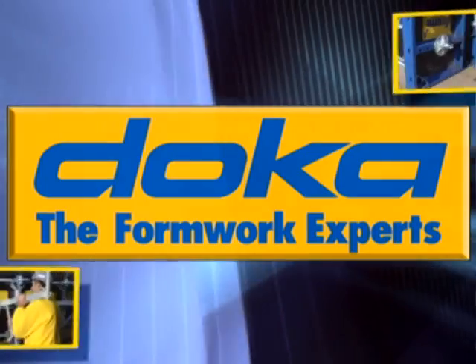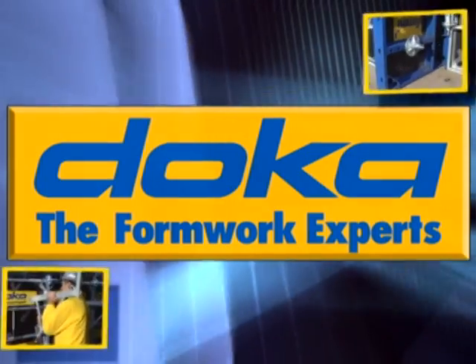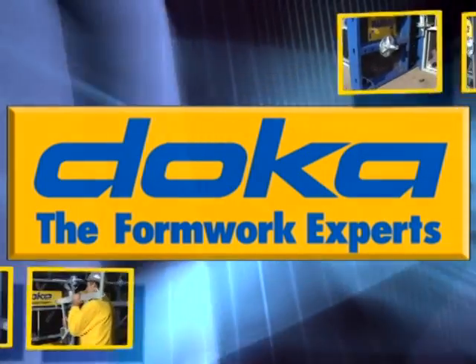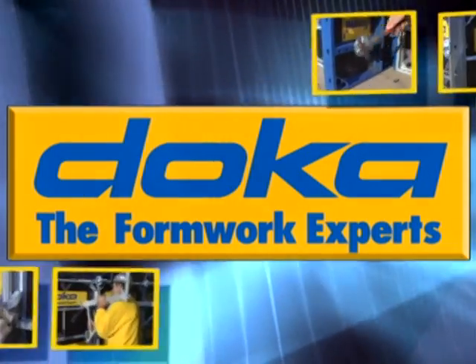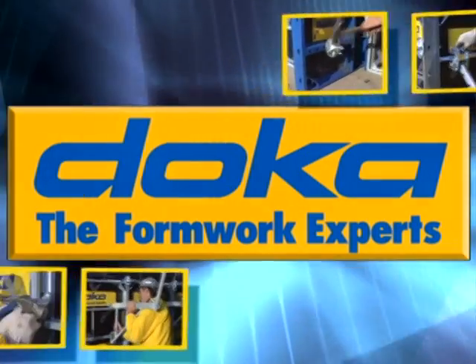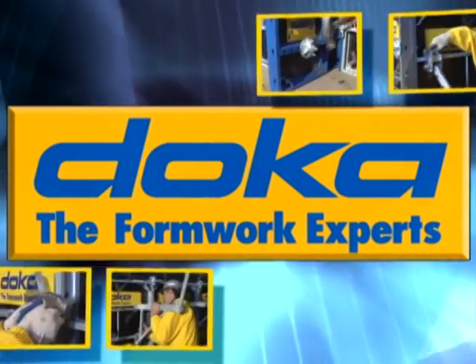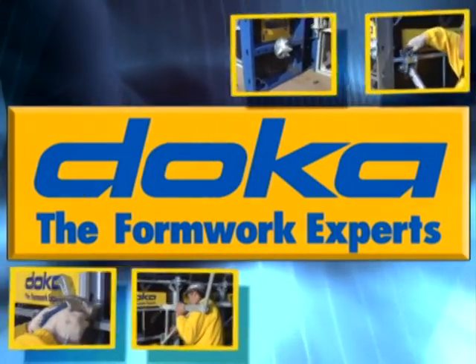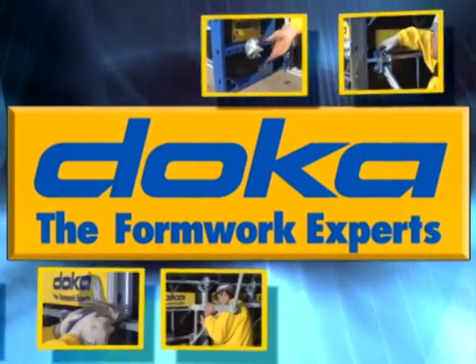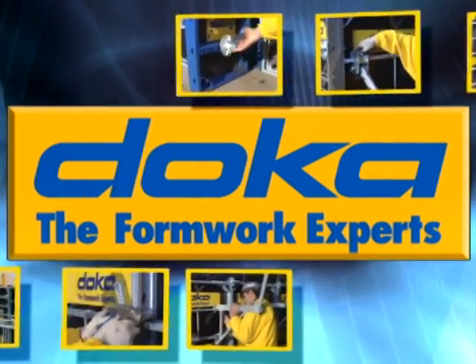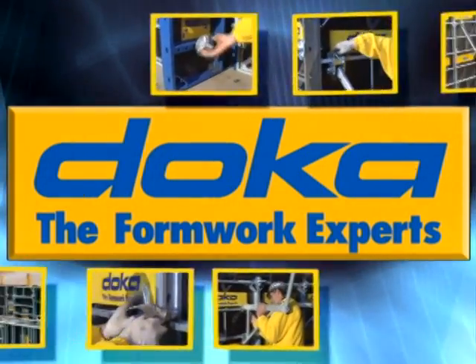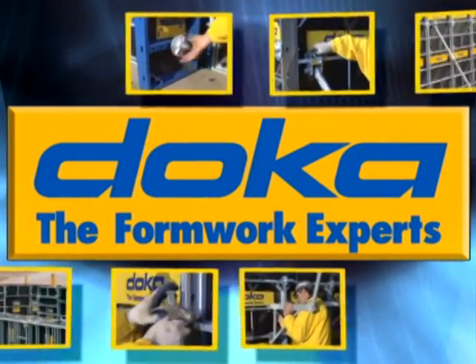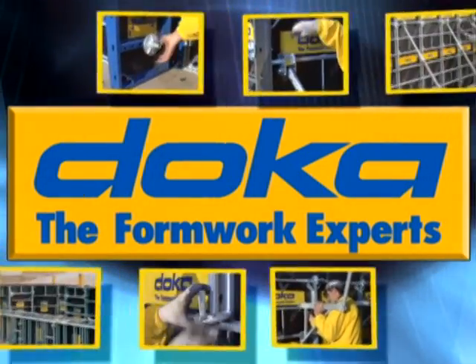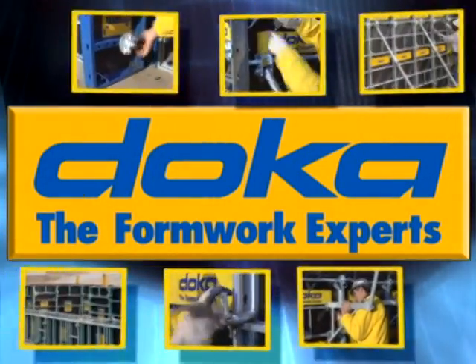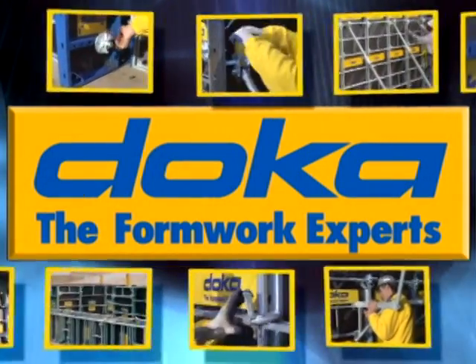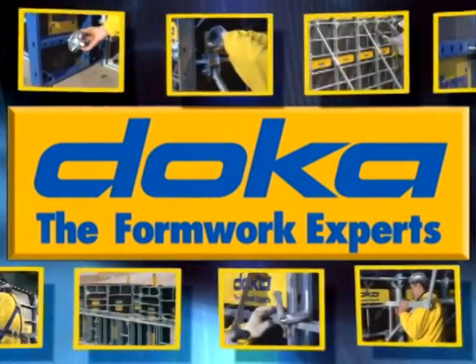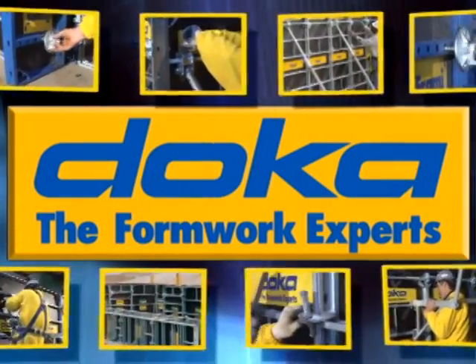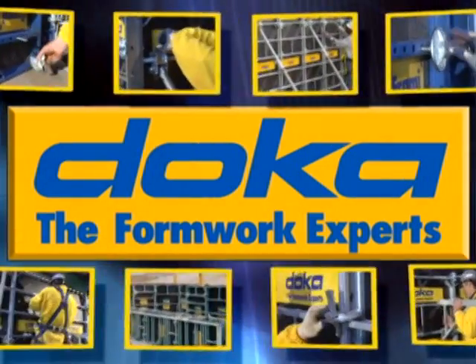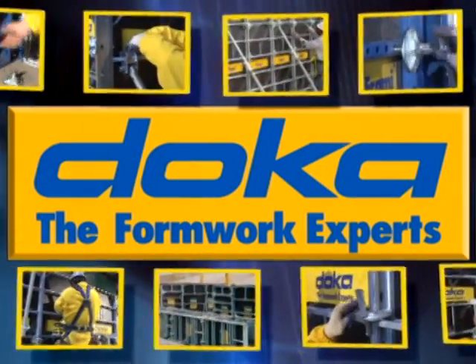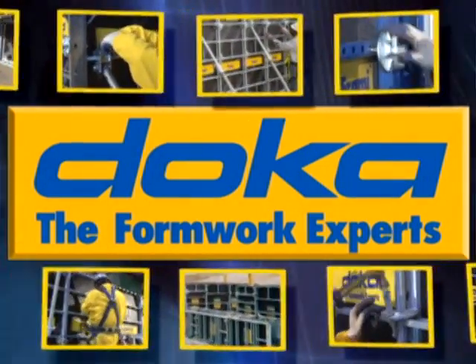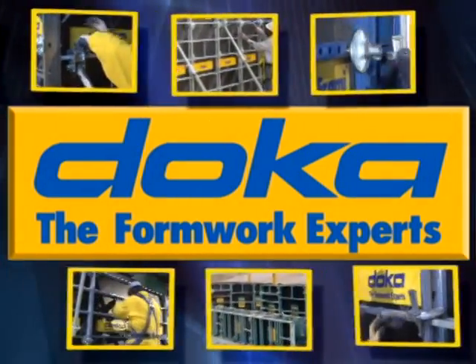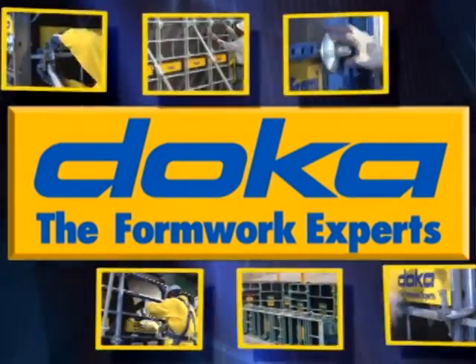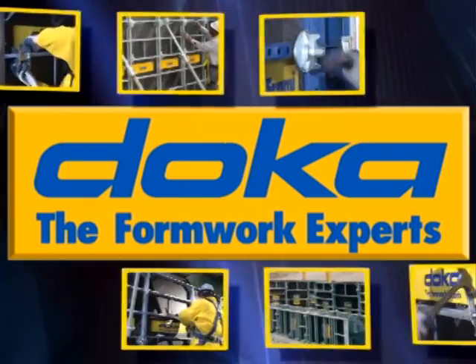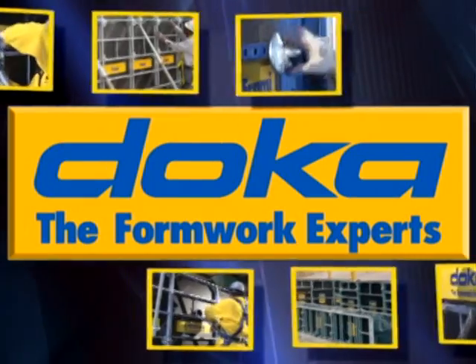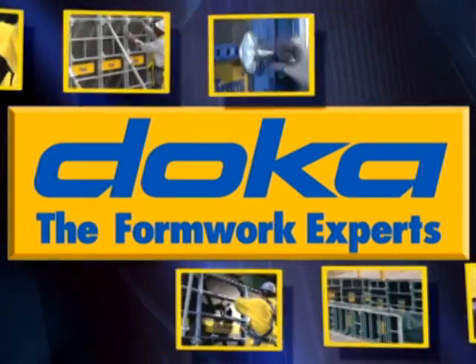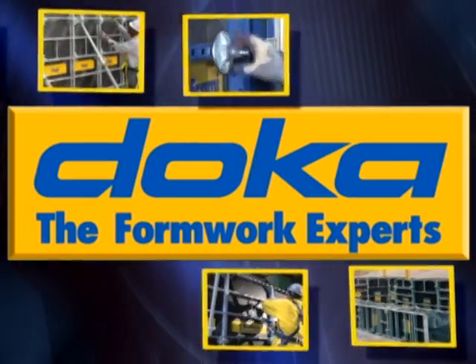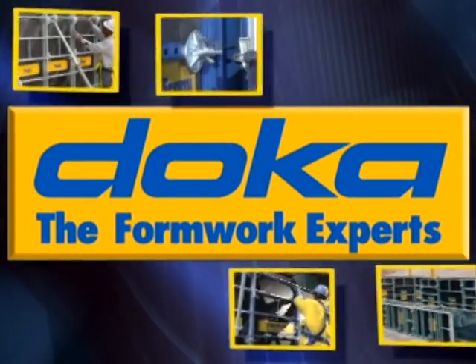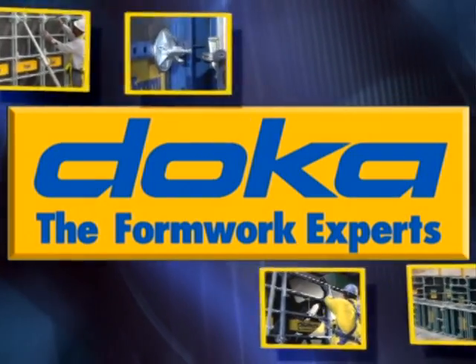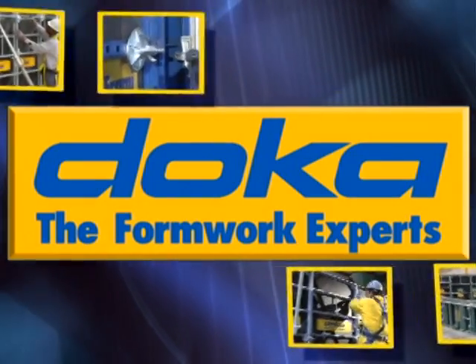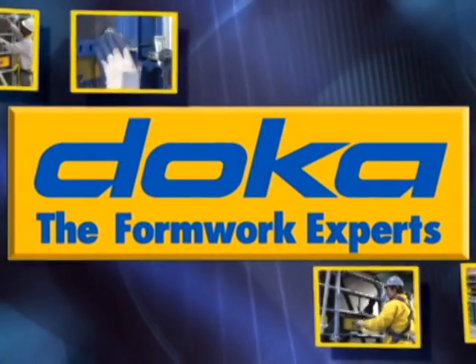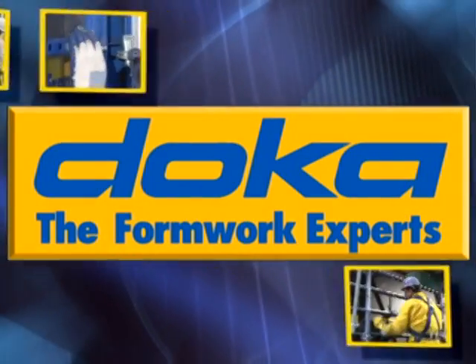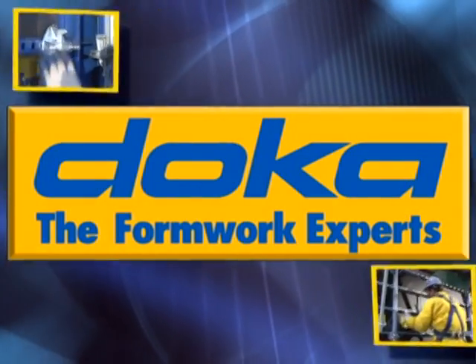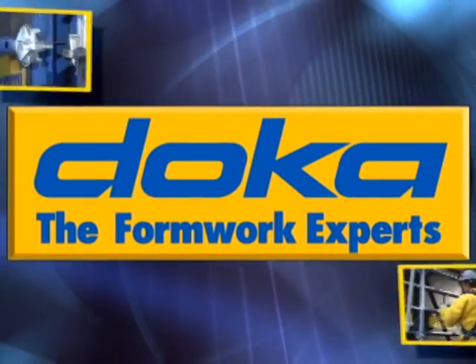Thanks to Doka's innovation, you can now start reducing your handset labor cost by using Frami on your next handset project.